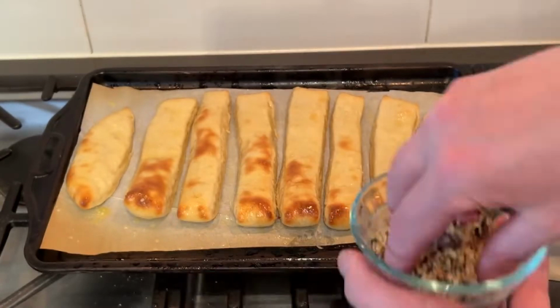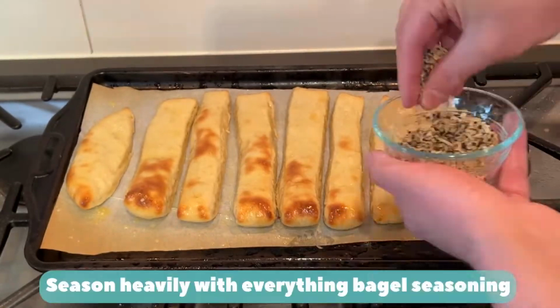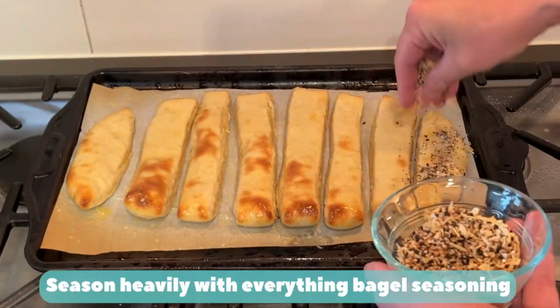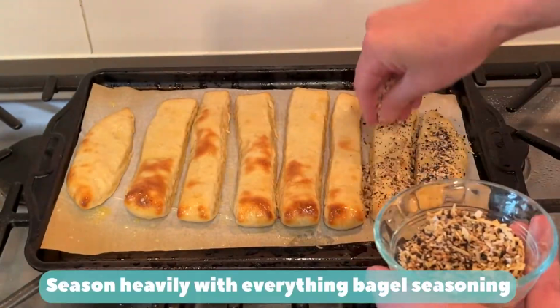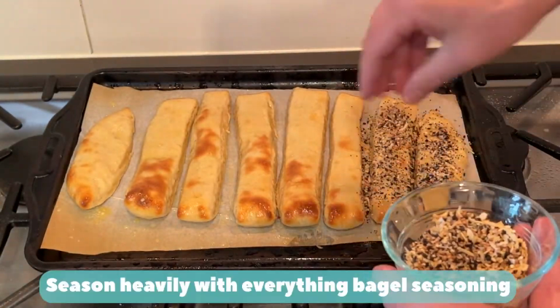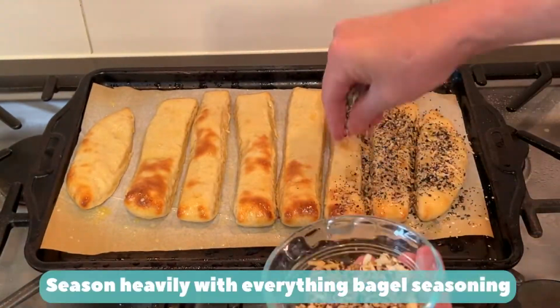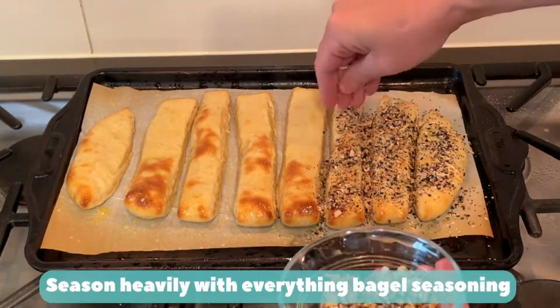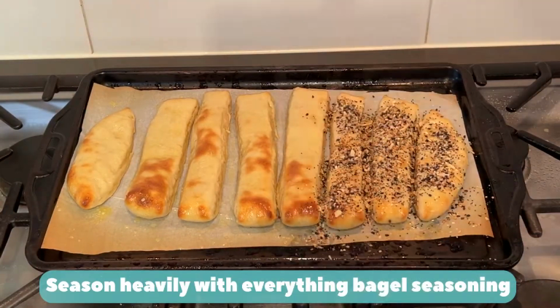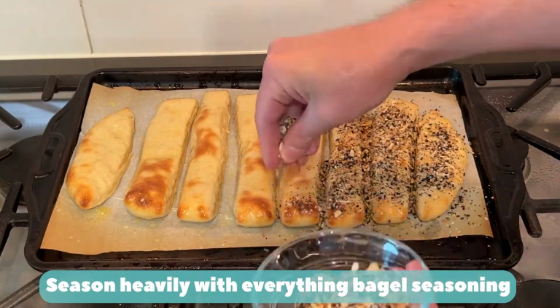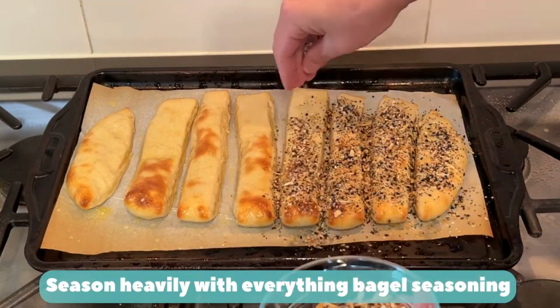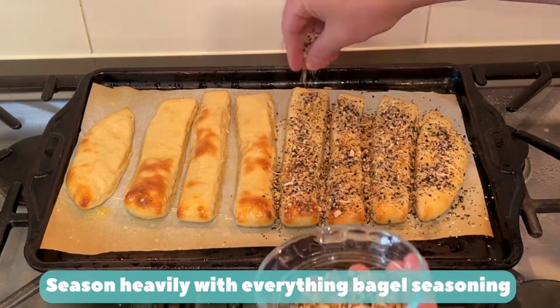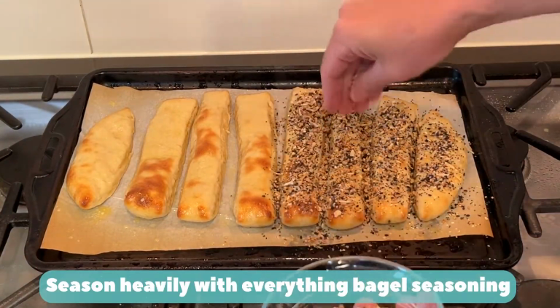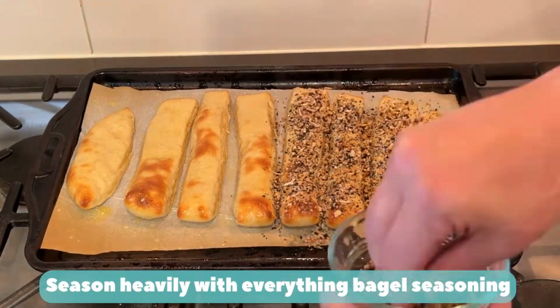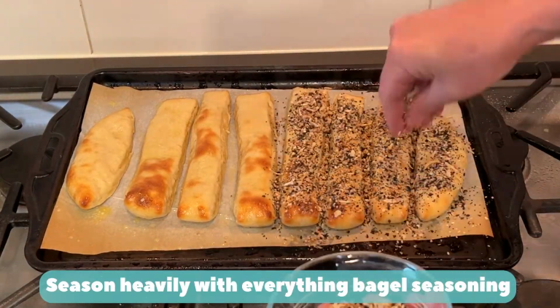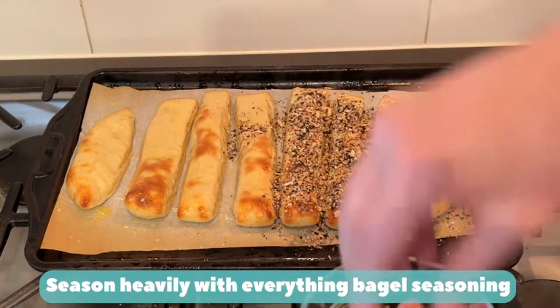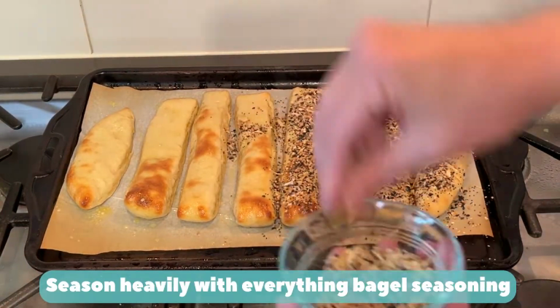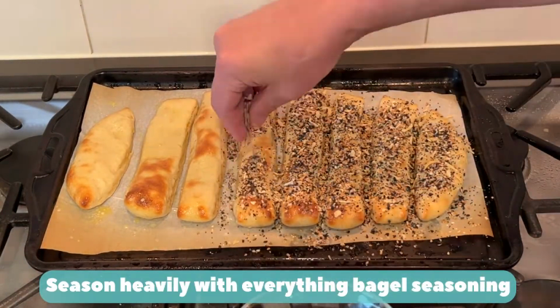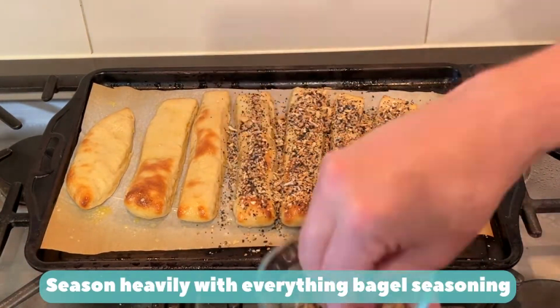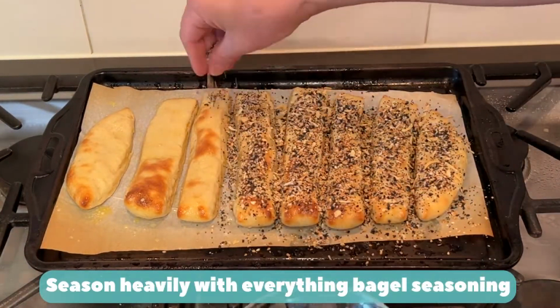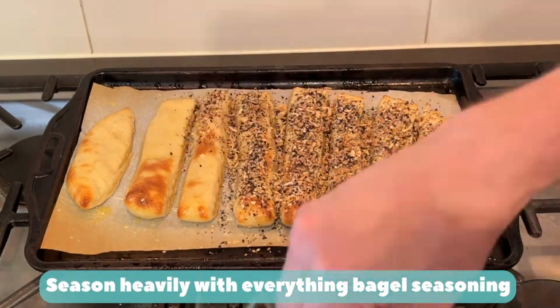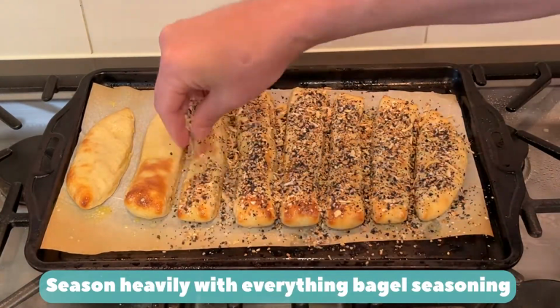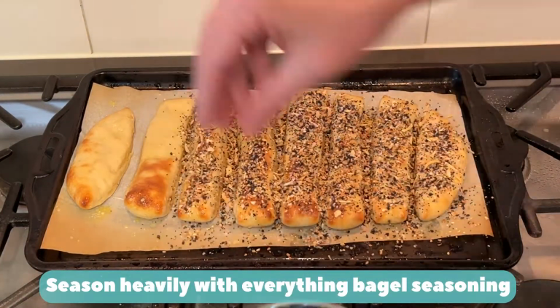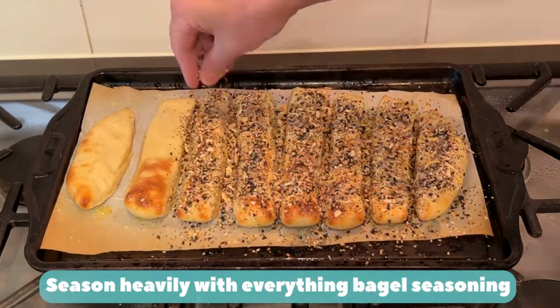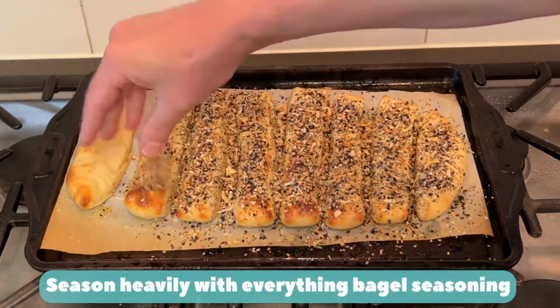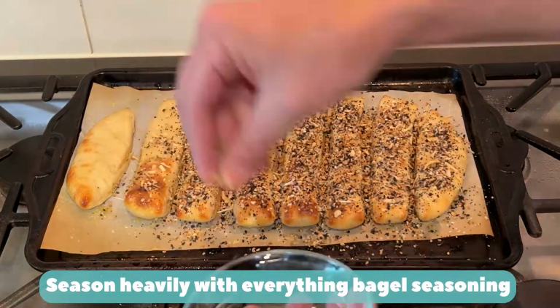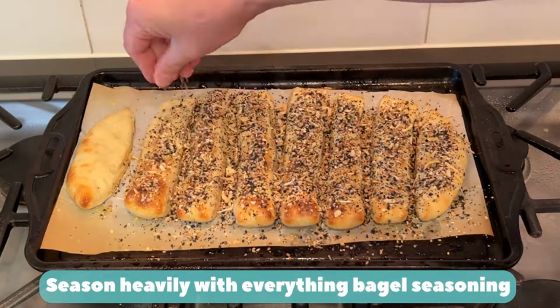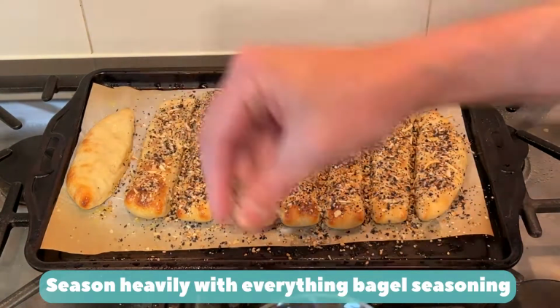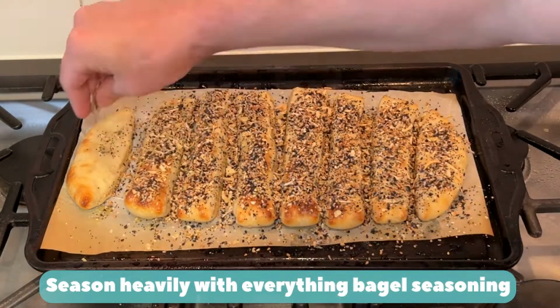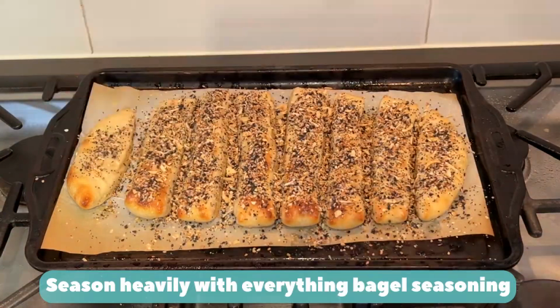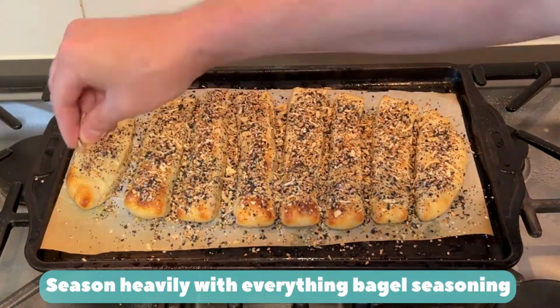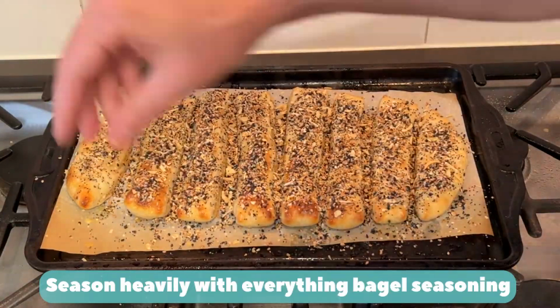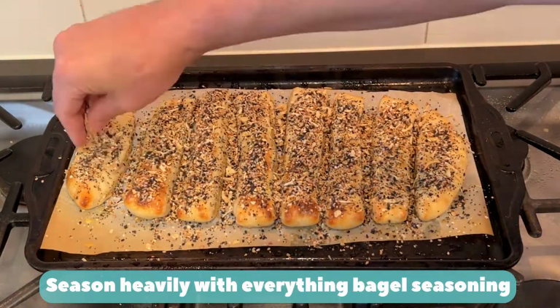Season heavily with everything bagel seasoning. Load it on.